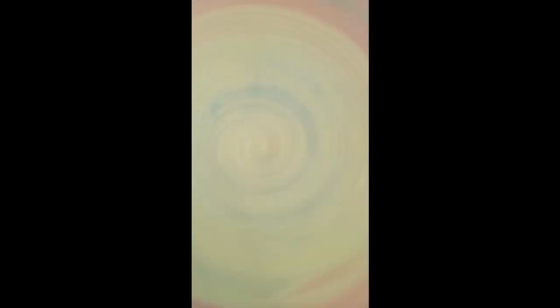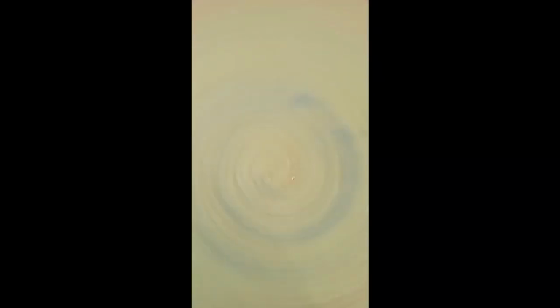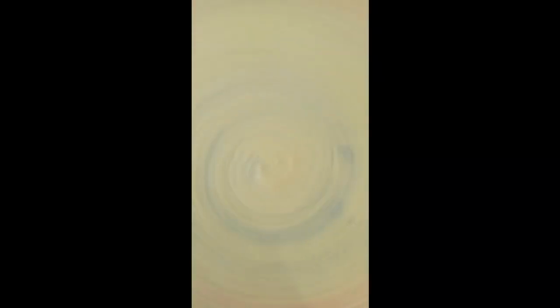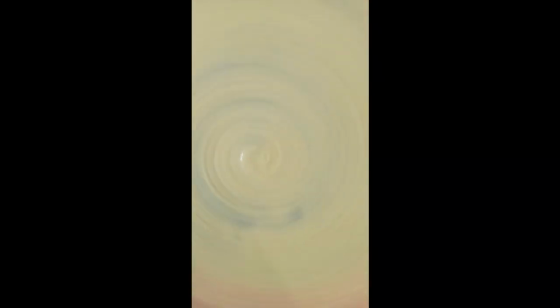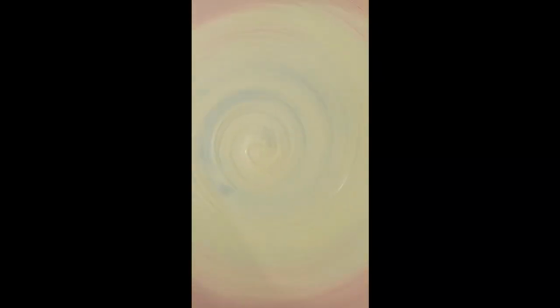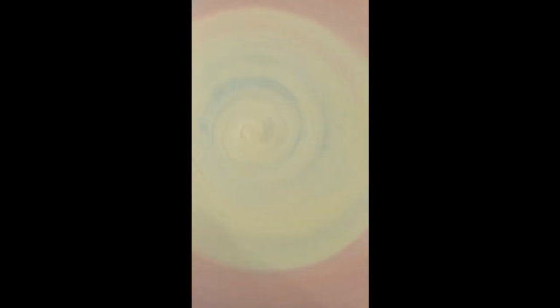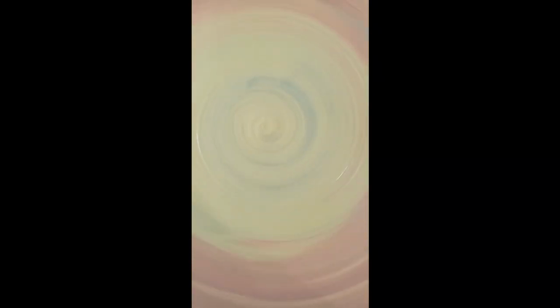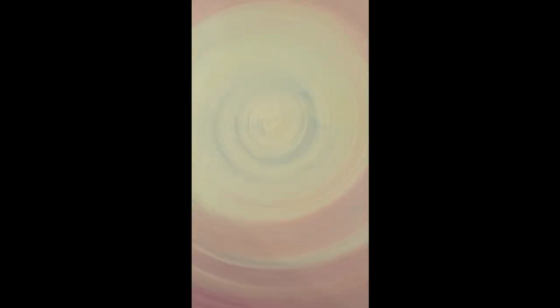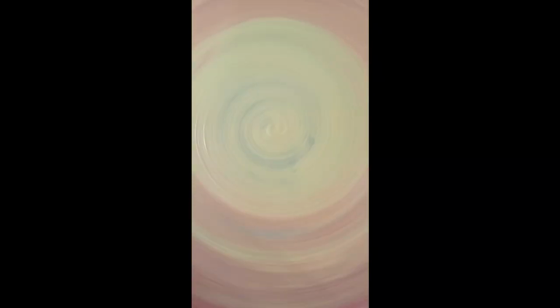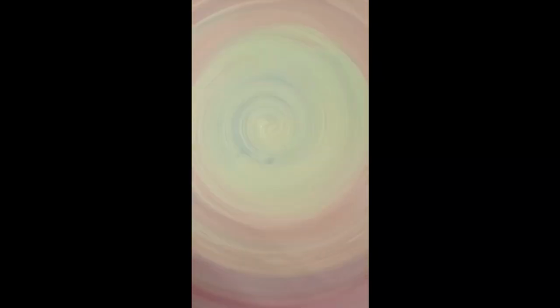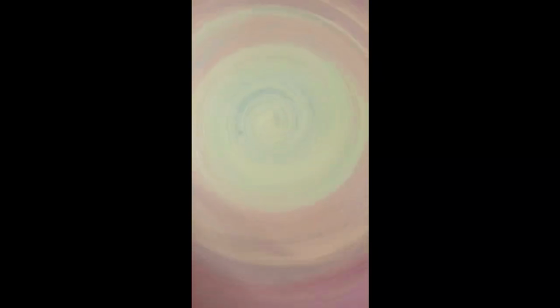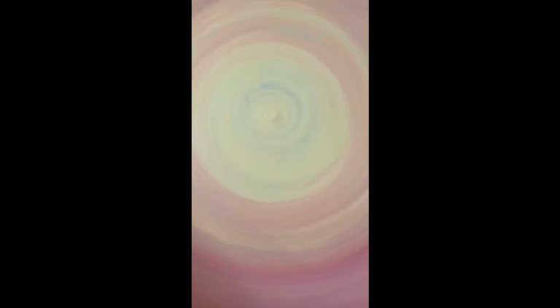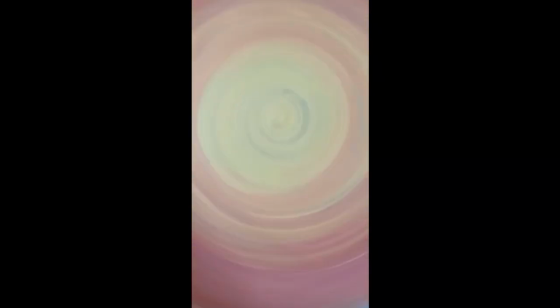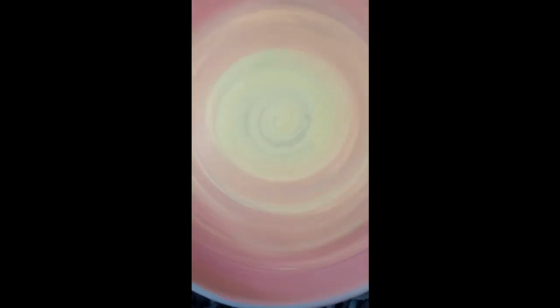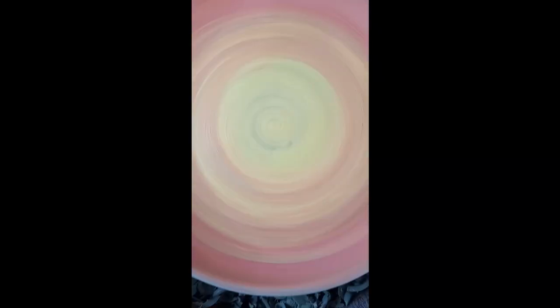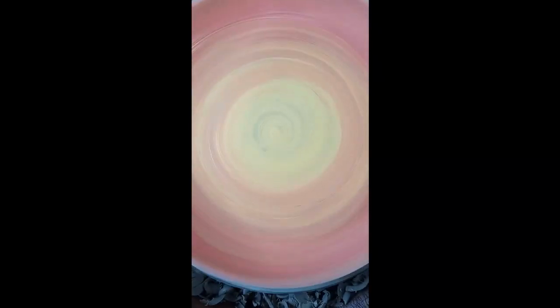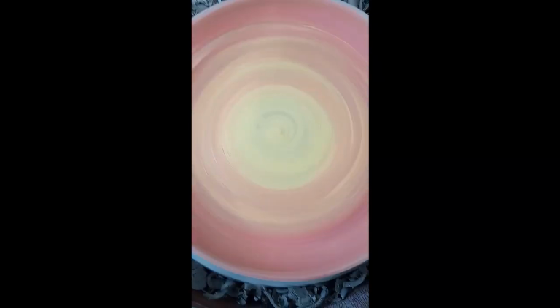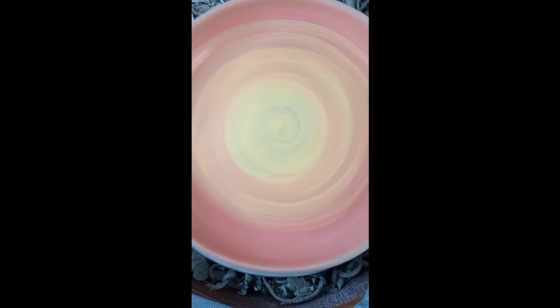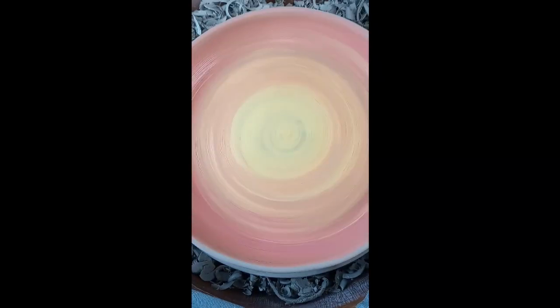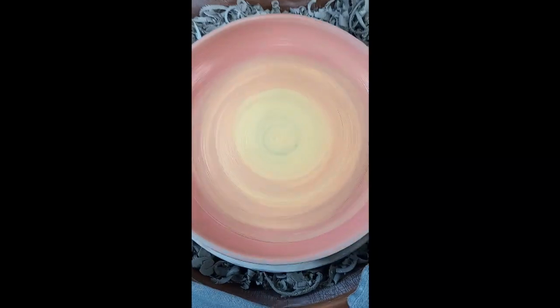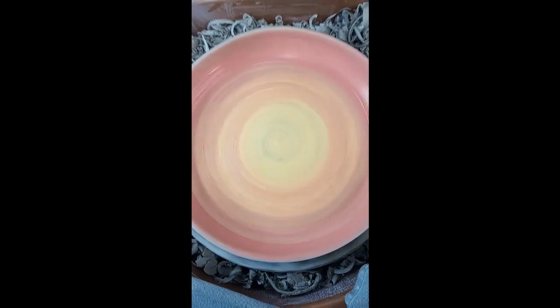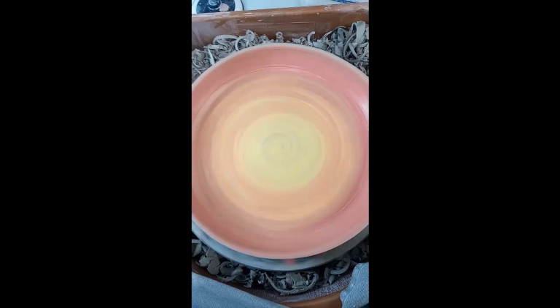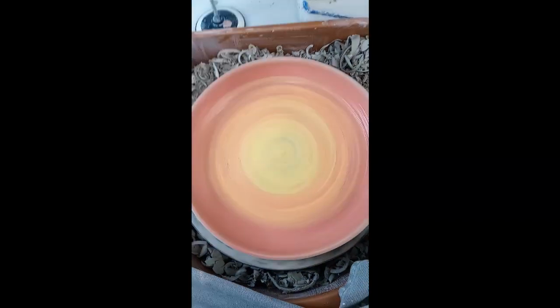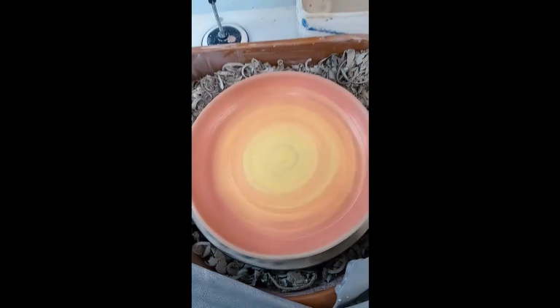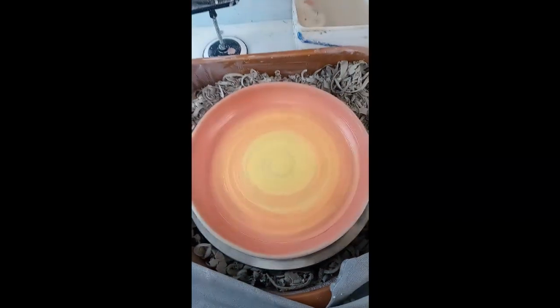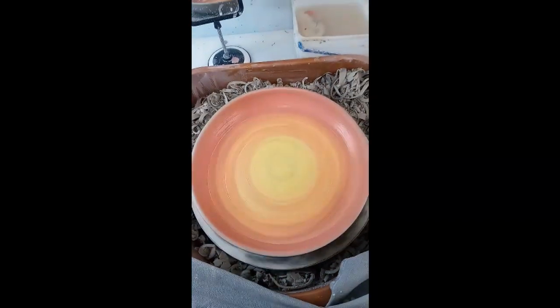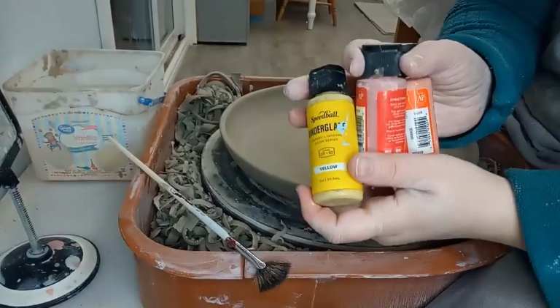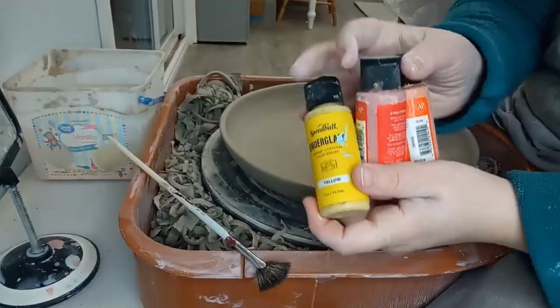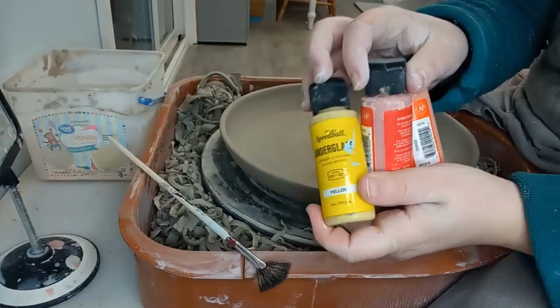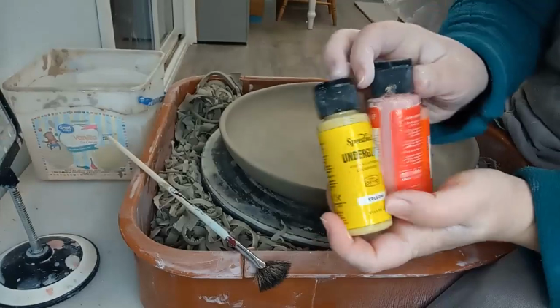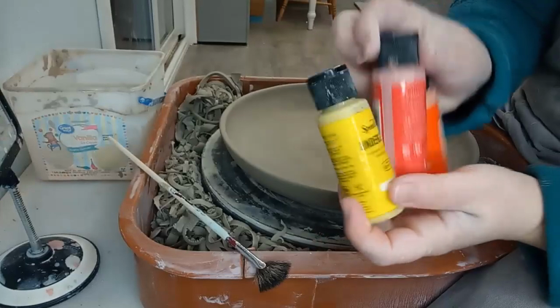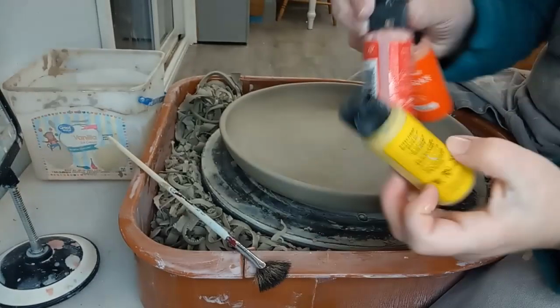Hi guys! Welcome back to my studio. Today I'm decorating this big platter to look like a sunrise.